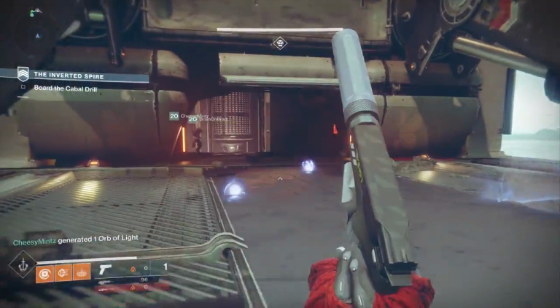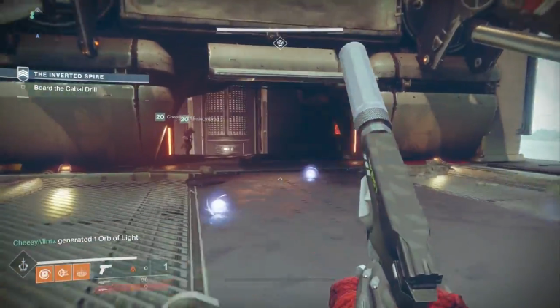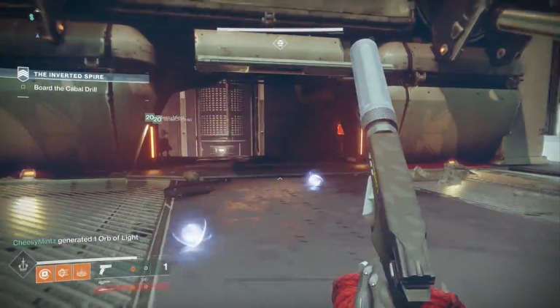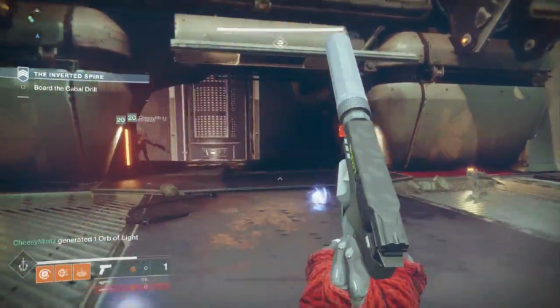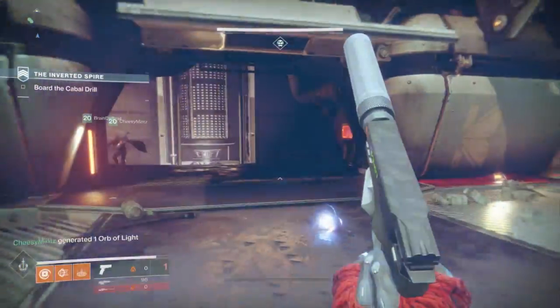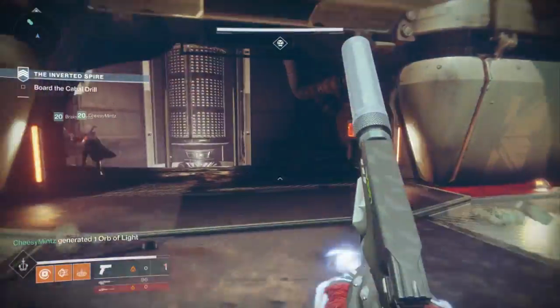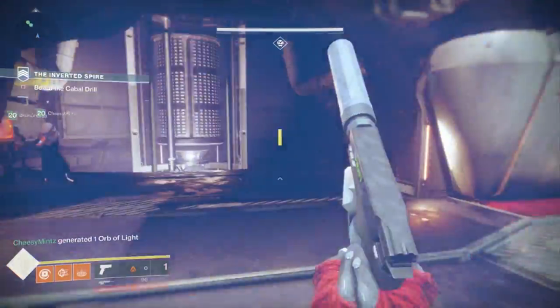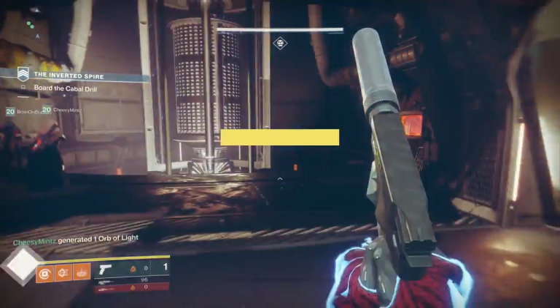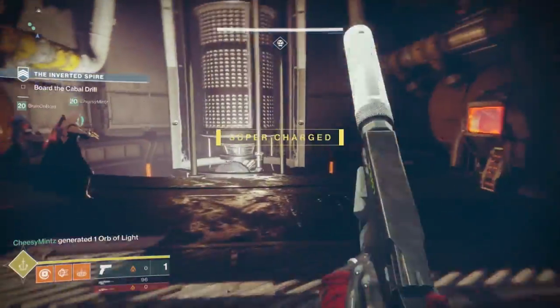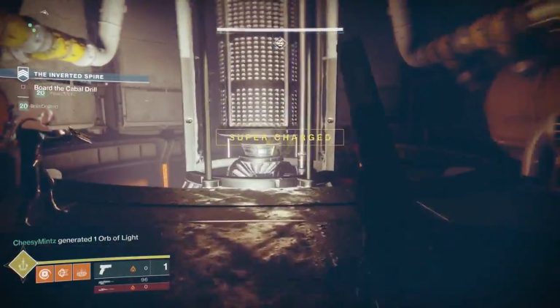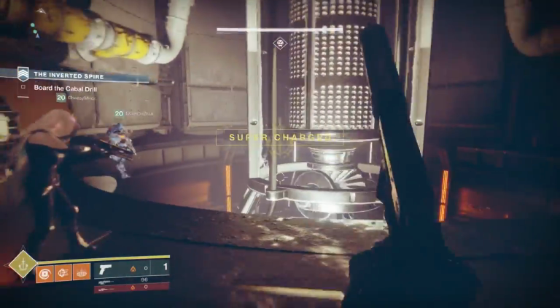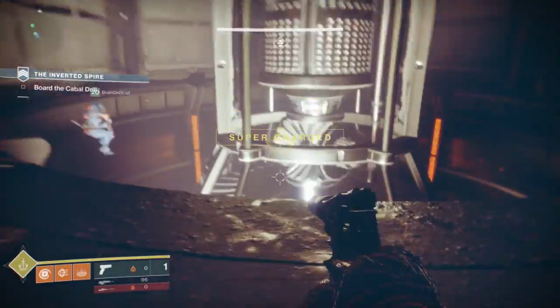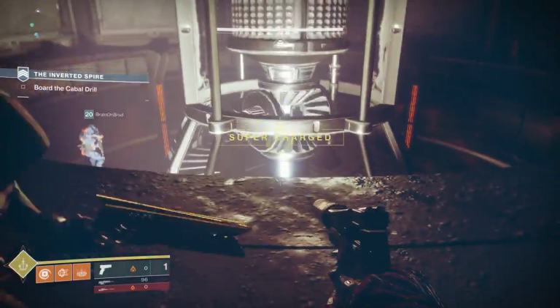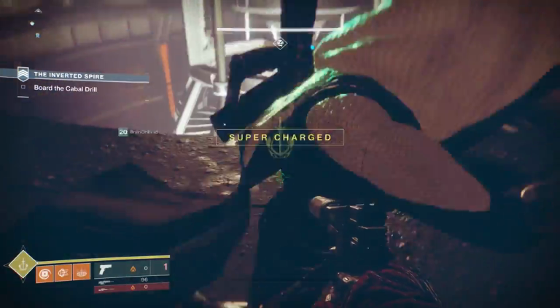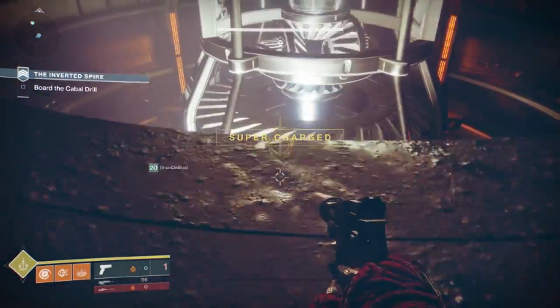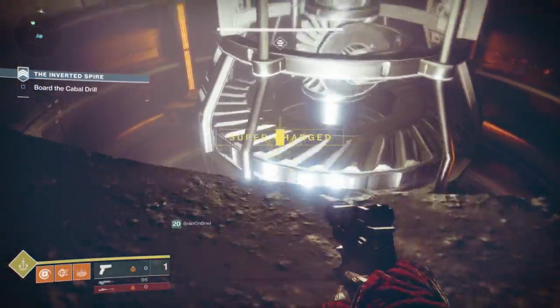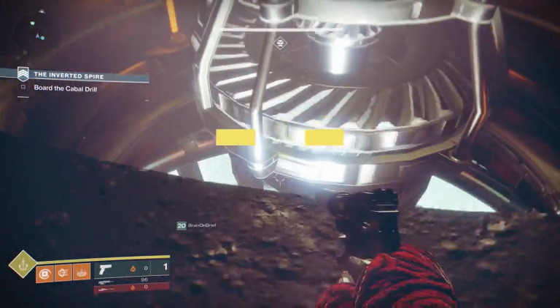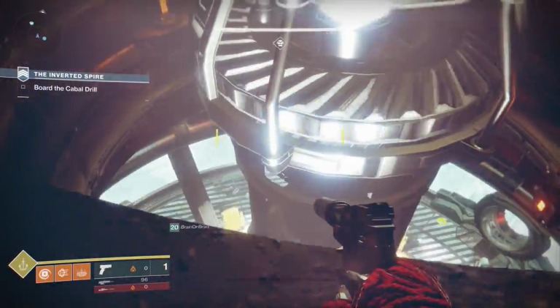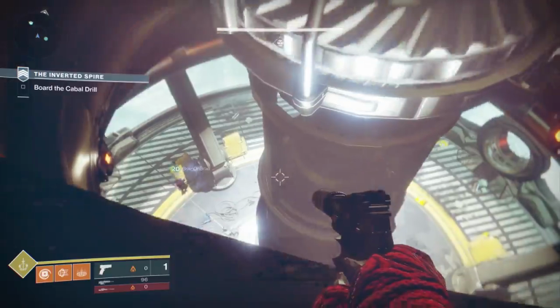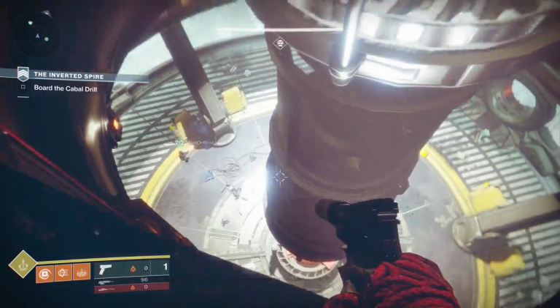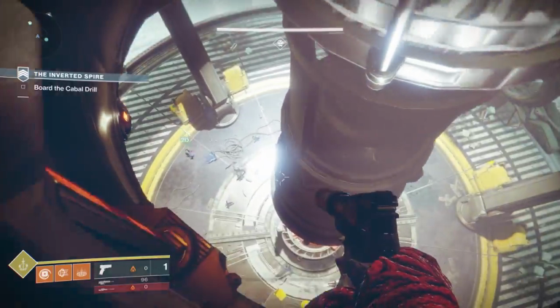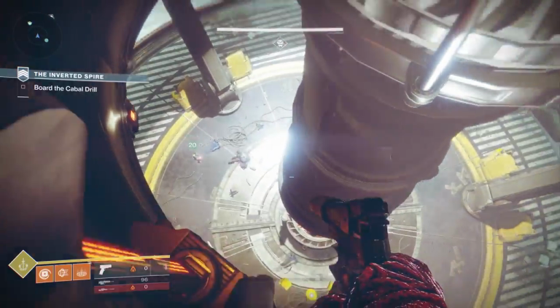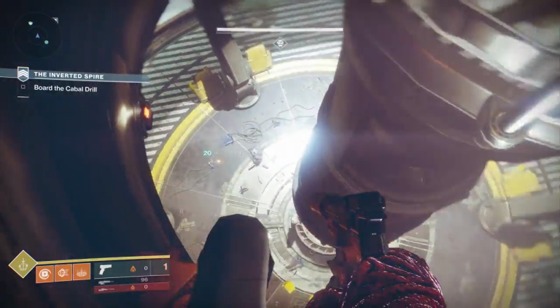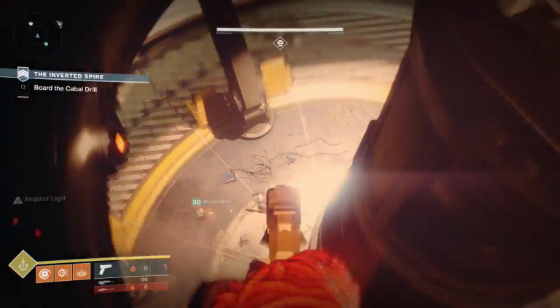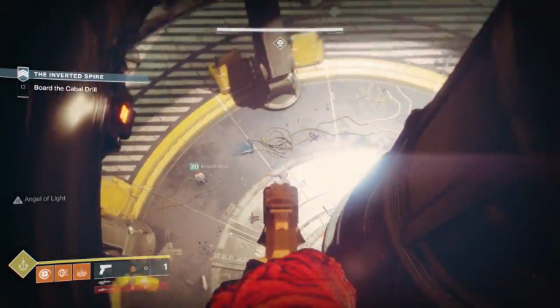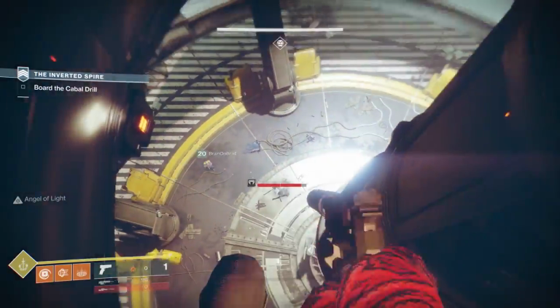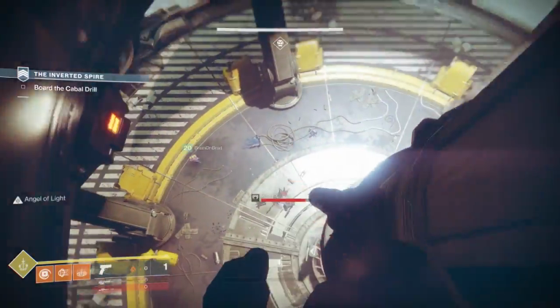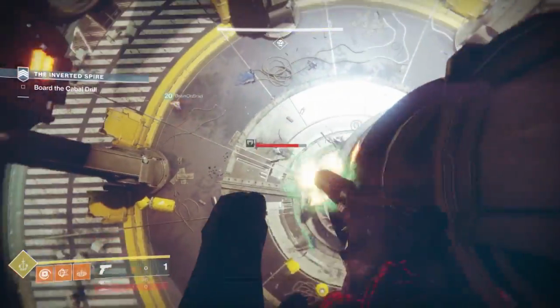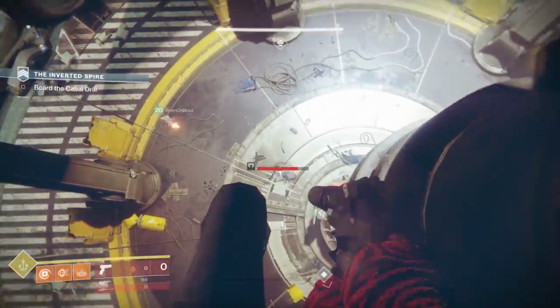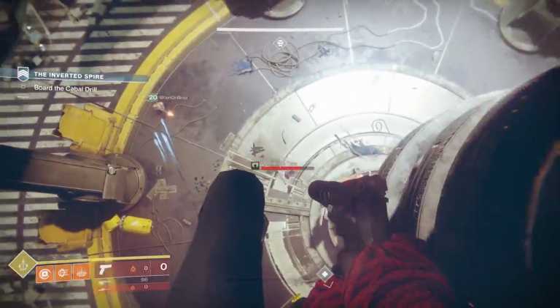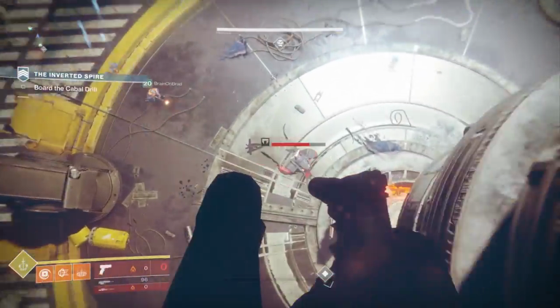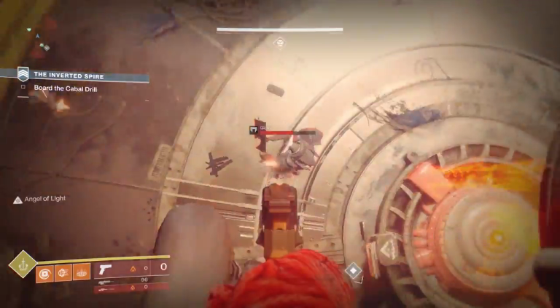That's about everything we know about swords in Destiny 2. They definitely look very interesting and more varied than what we saw in Destiny 1.